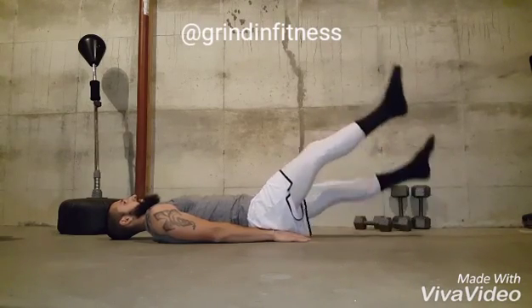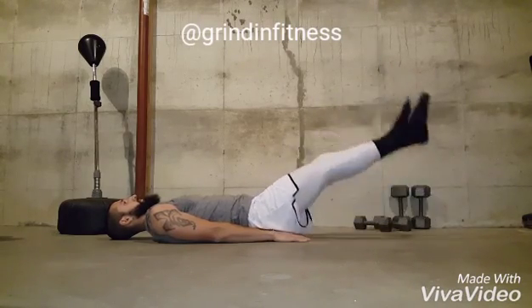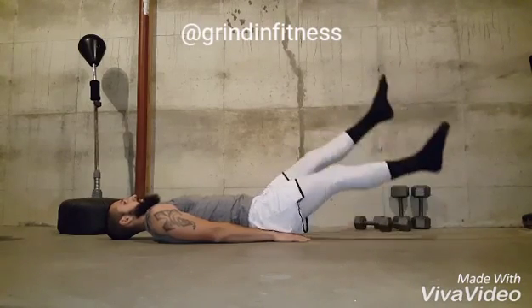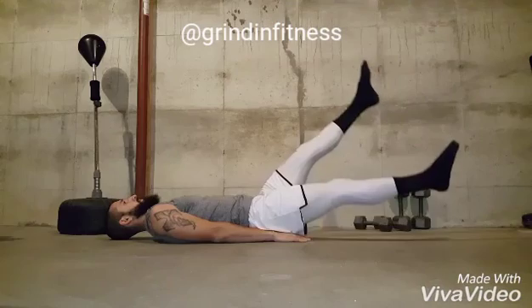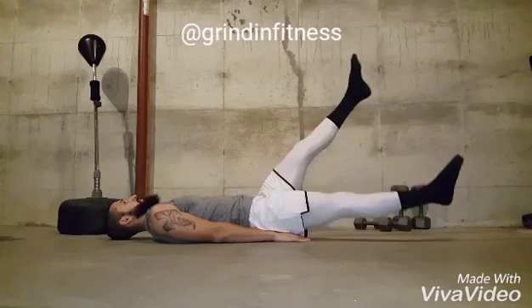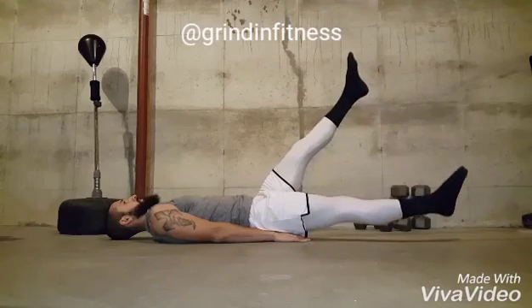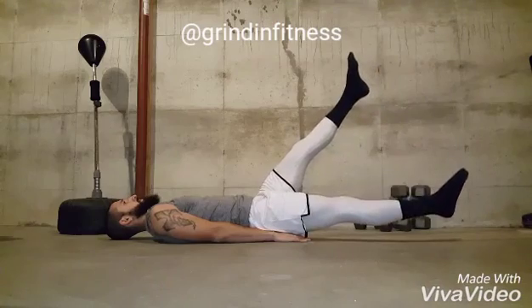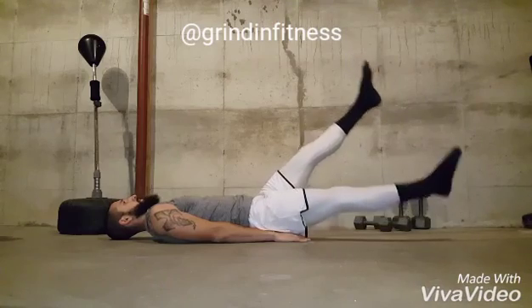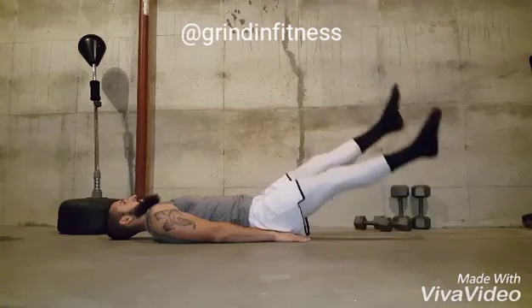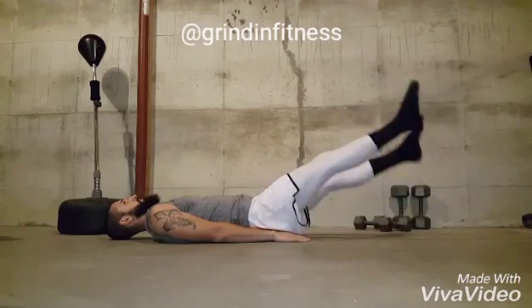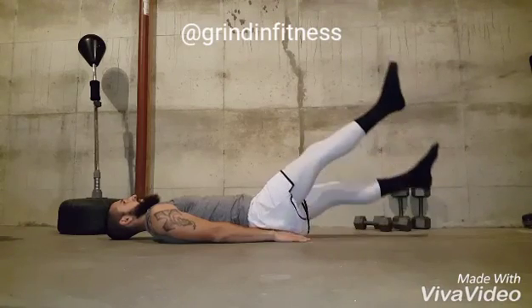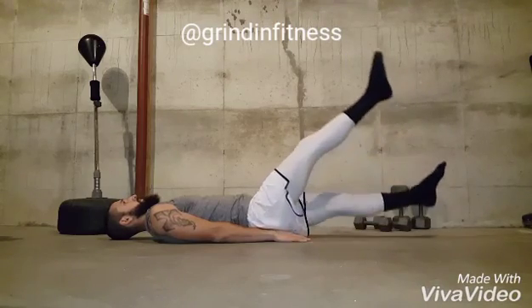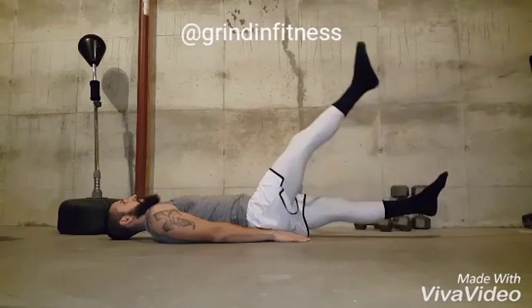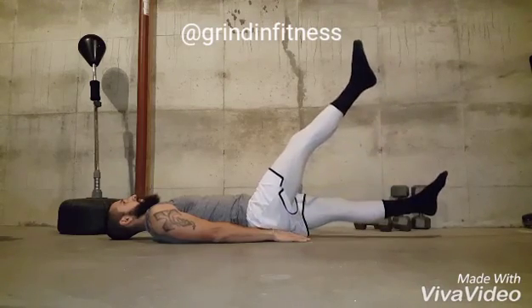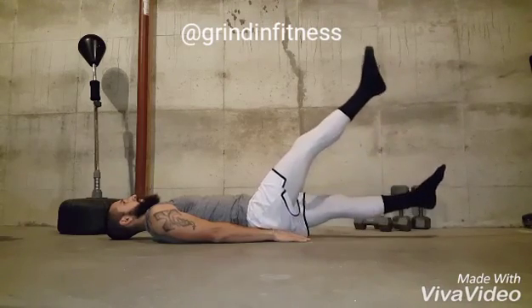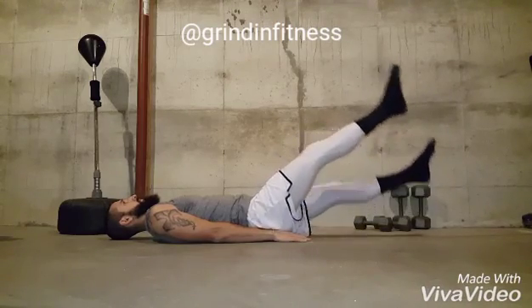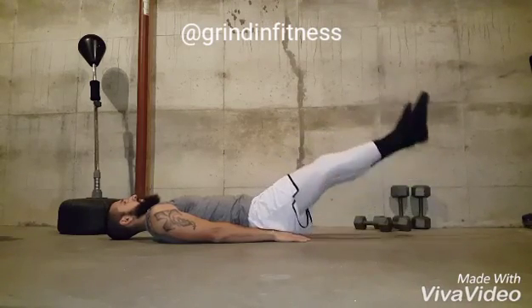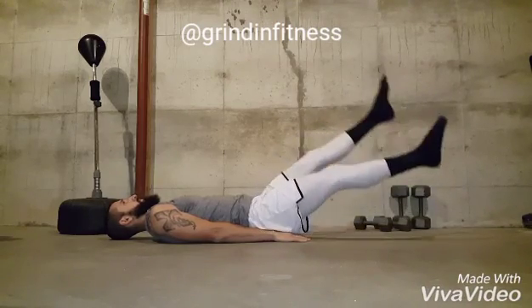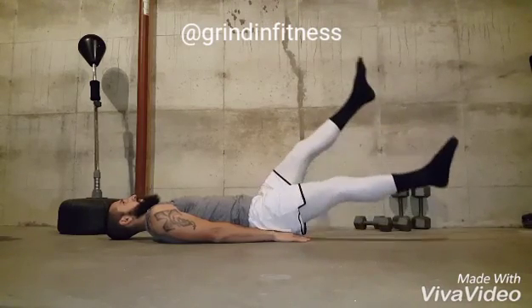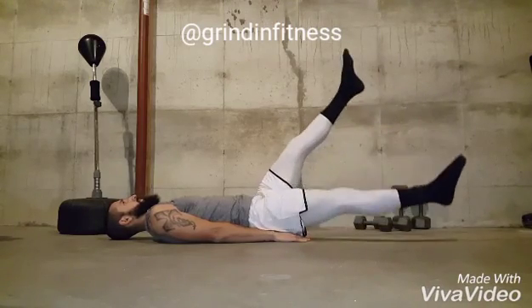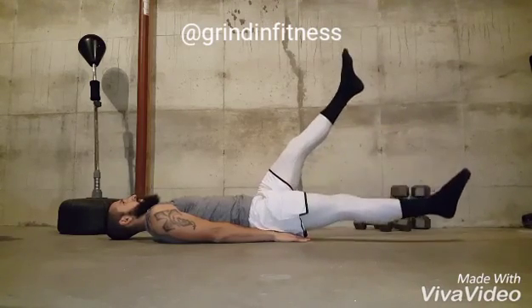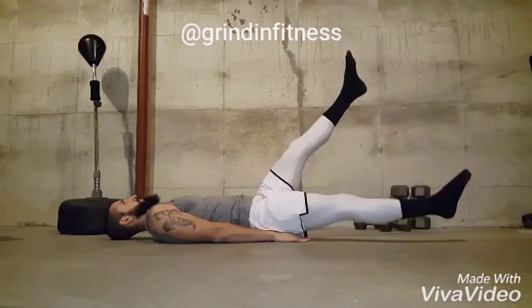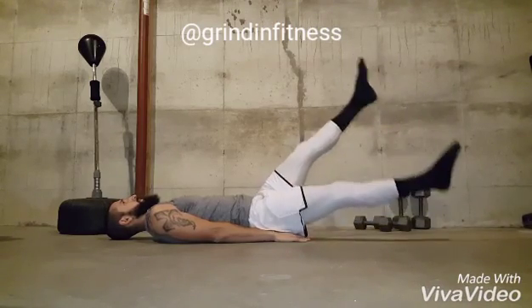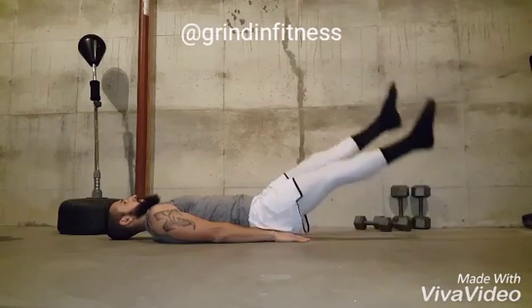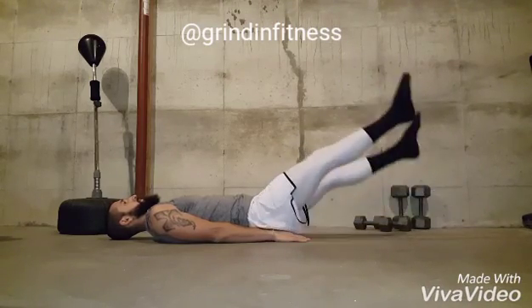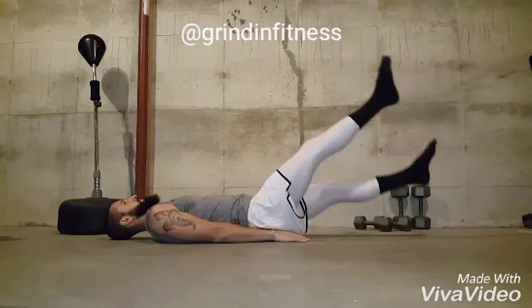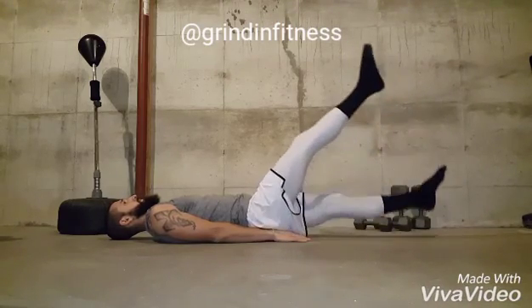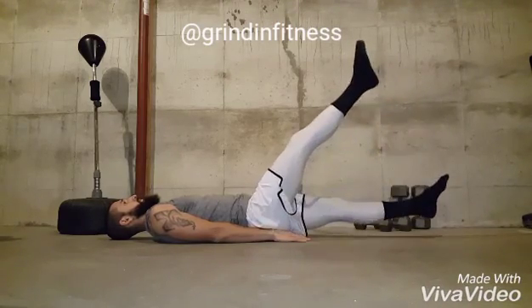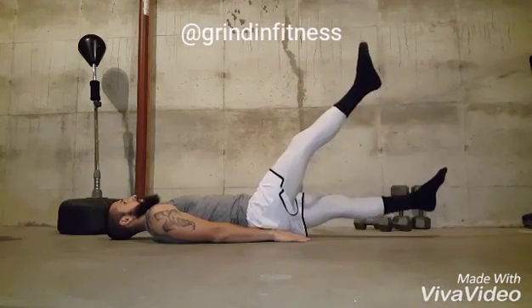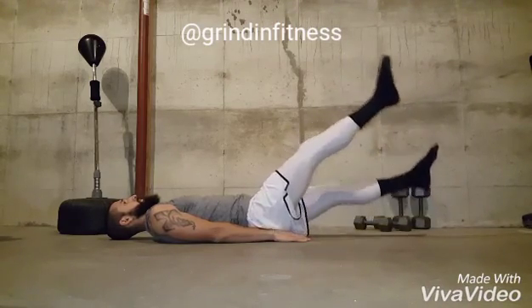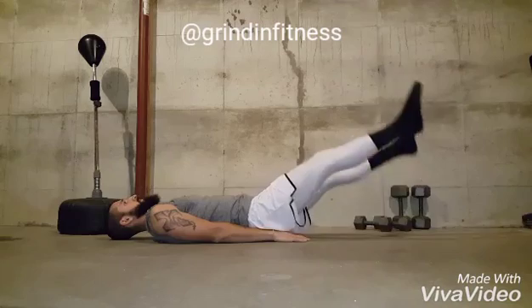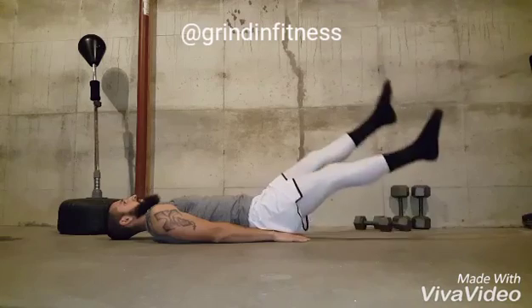Repeat for the recommended number of repetitions. Breath should be 2 kicks per inhale and 2 kicks per exhale.